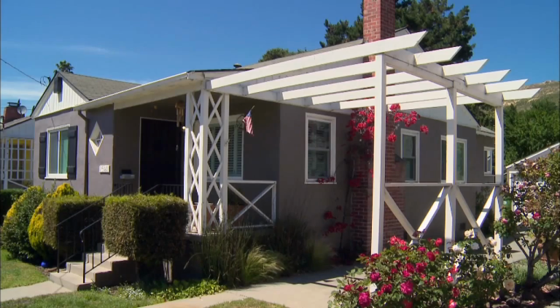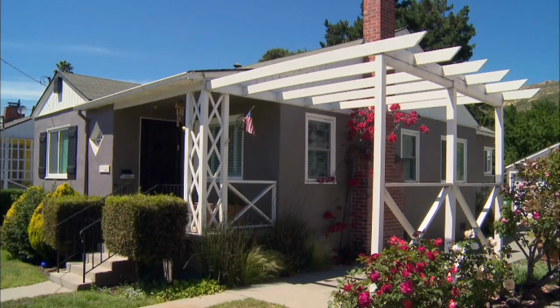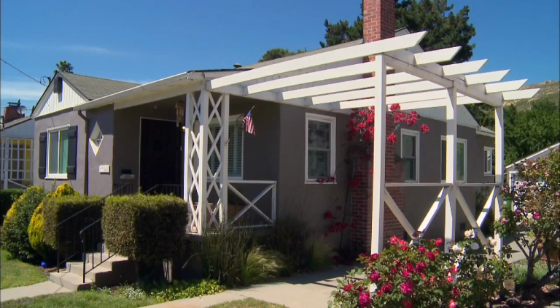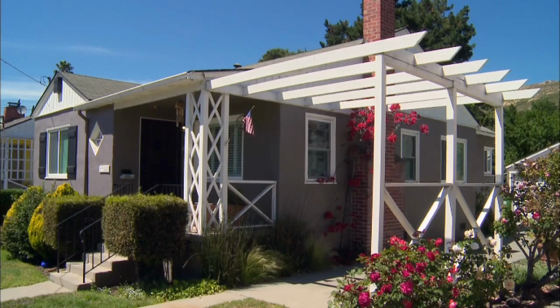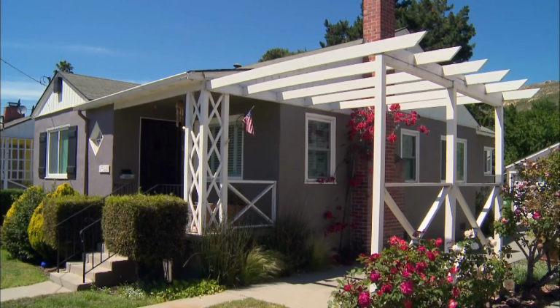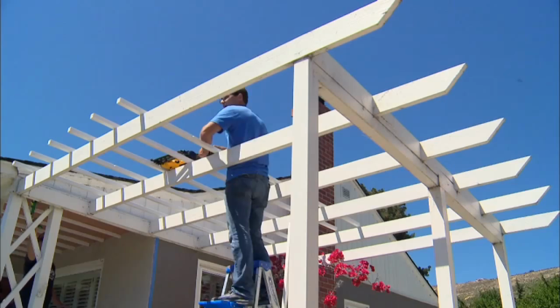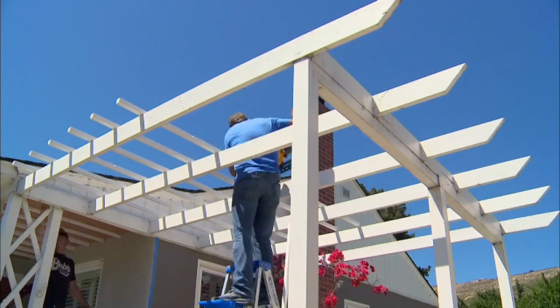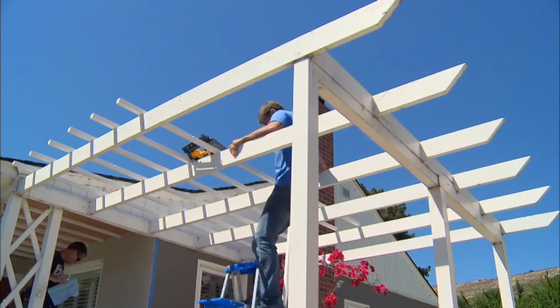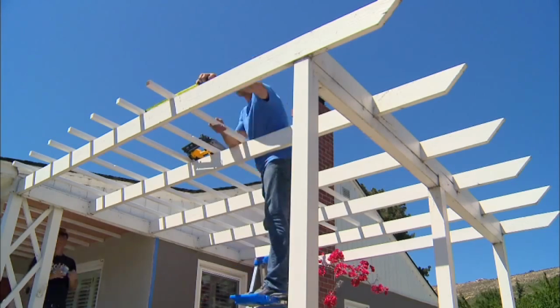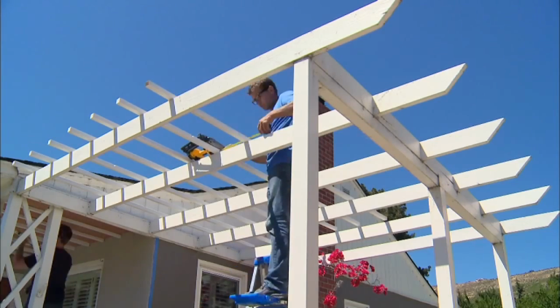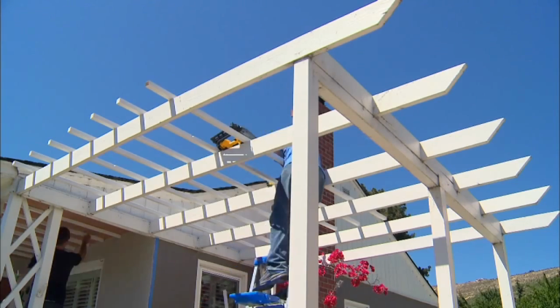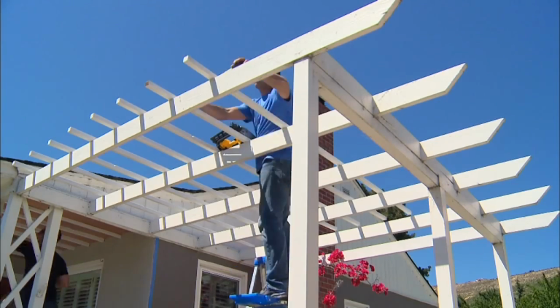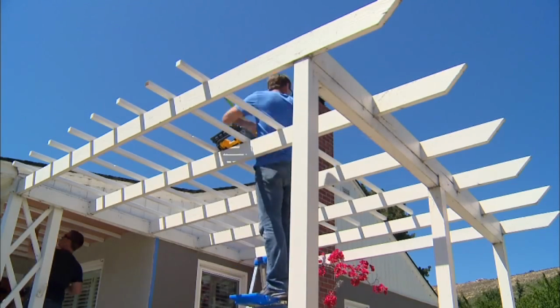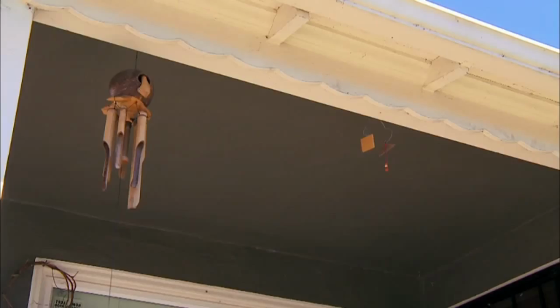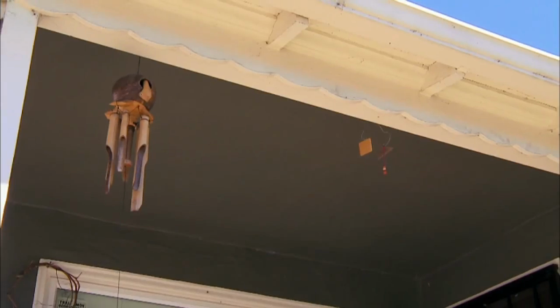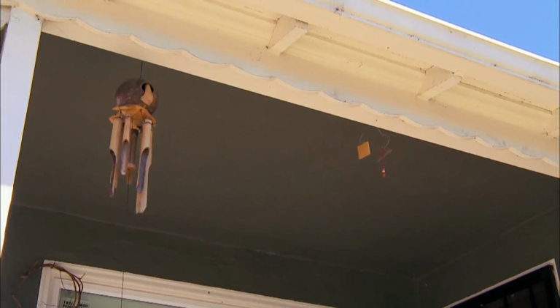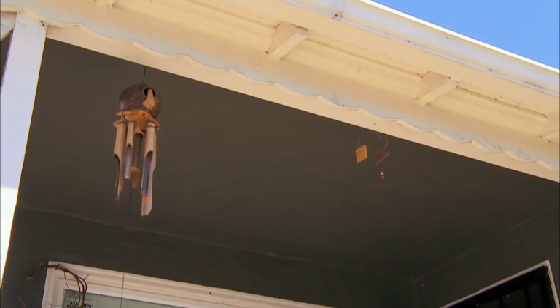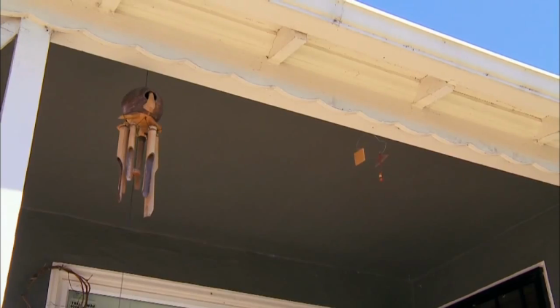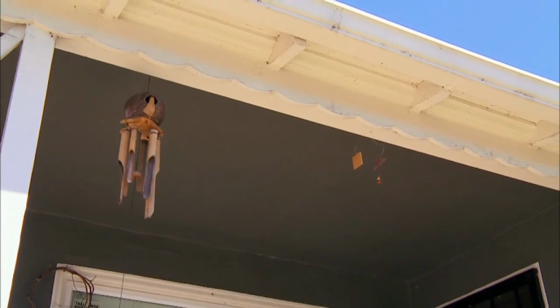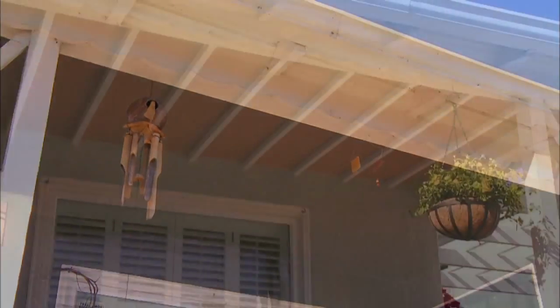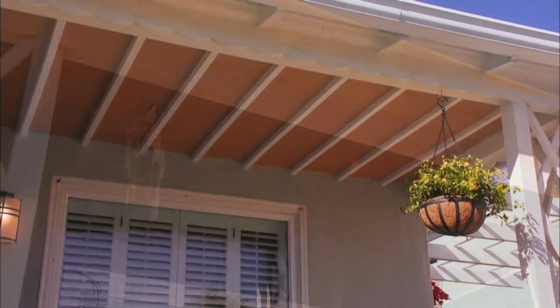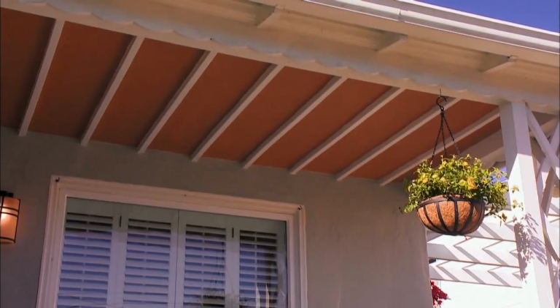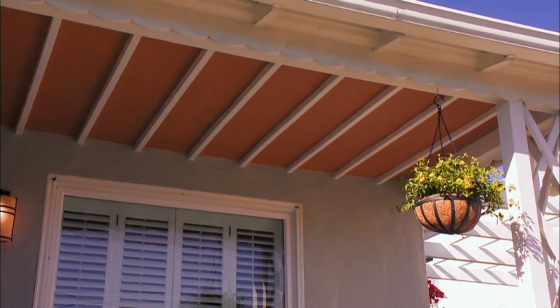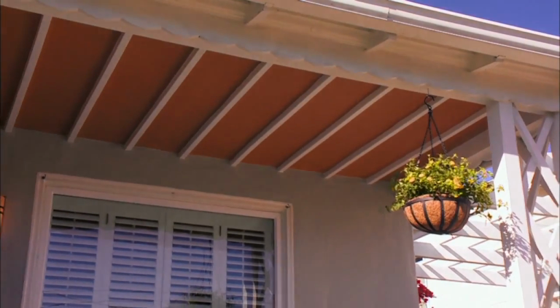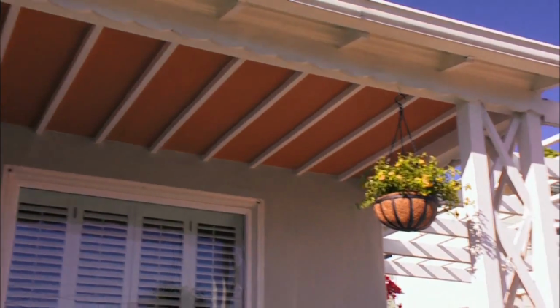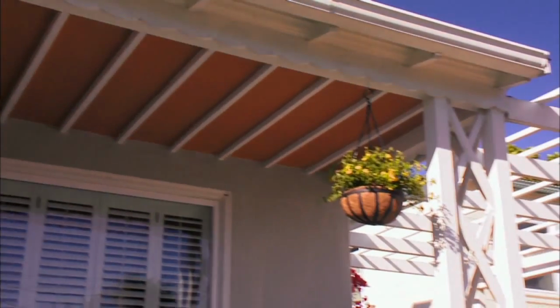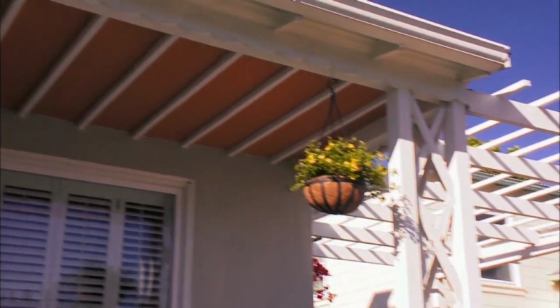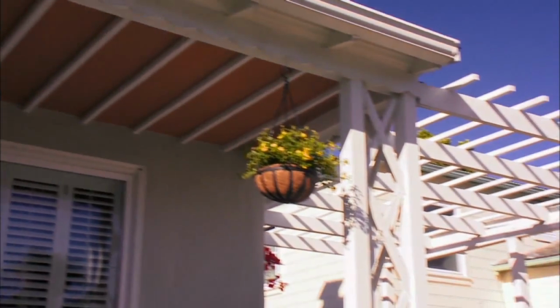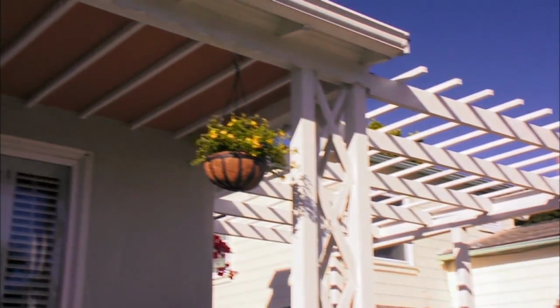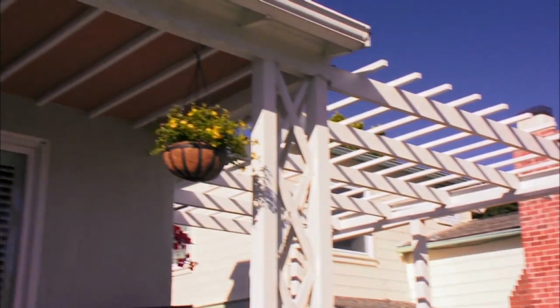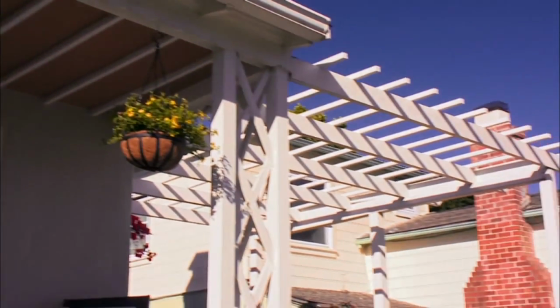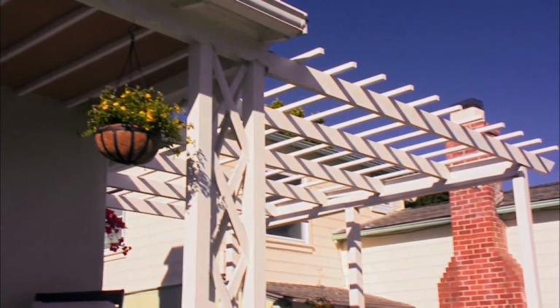They already had a carport, so I installed the latticework on top, pulled the lattice into the porch ceiling, tying two different architectures together.